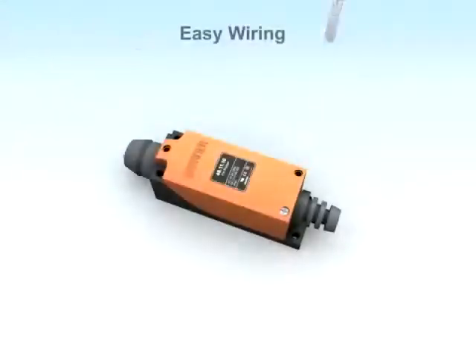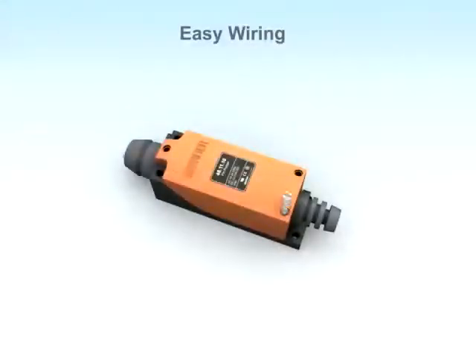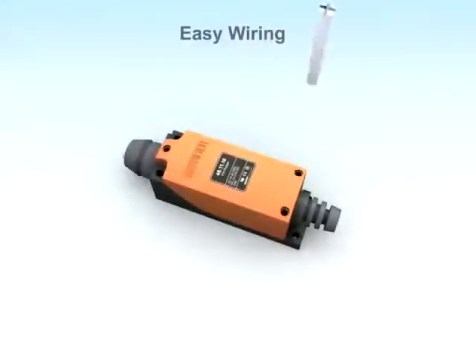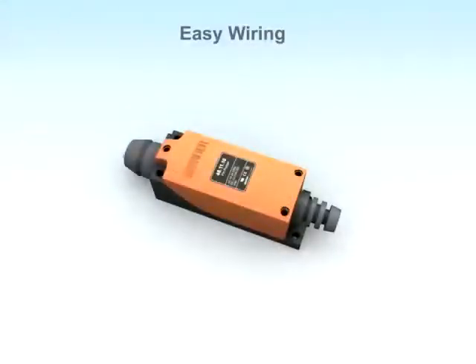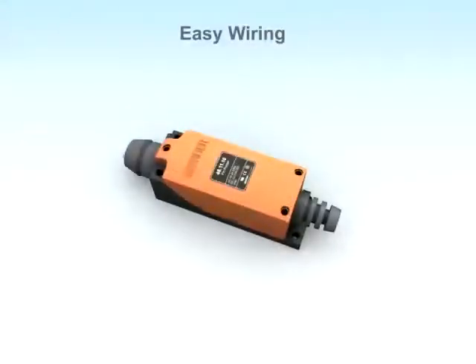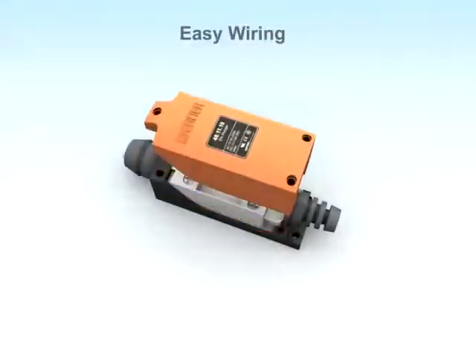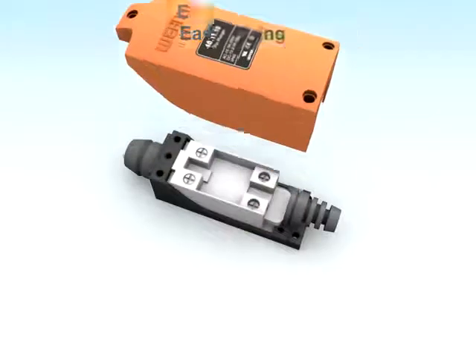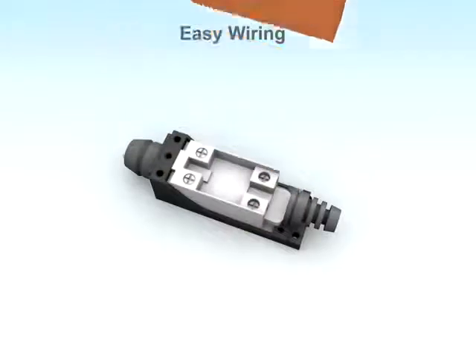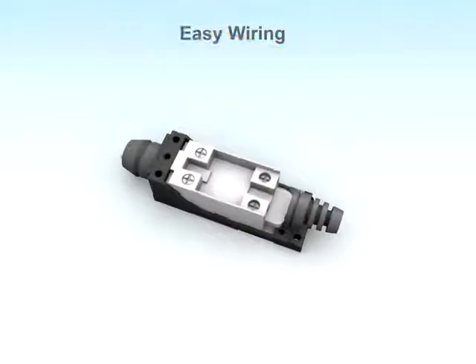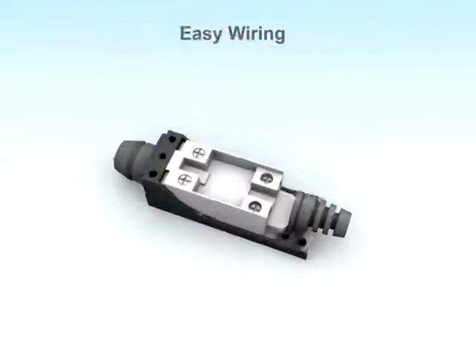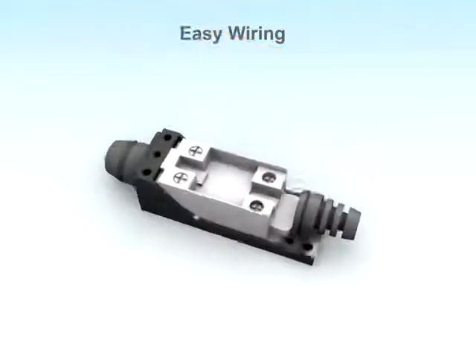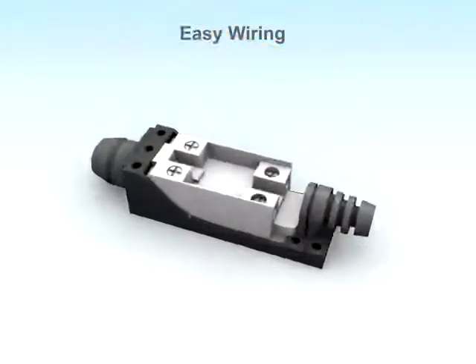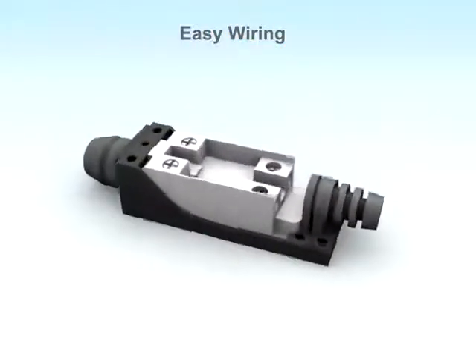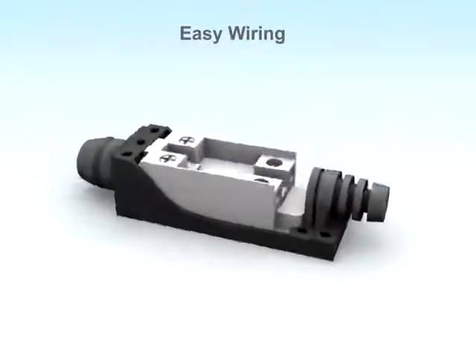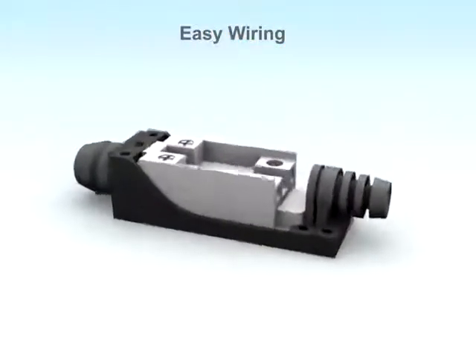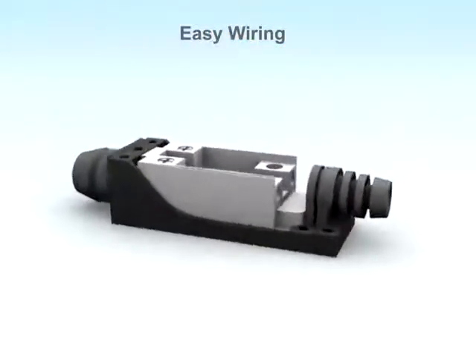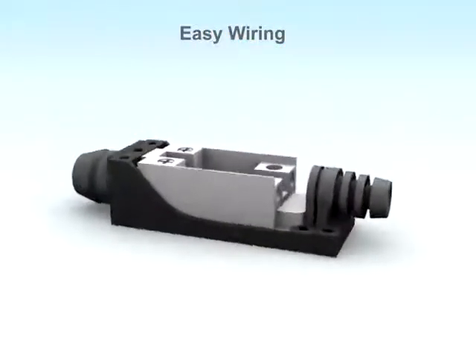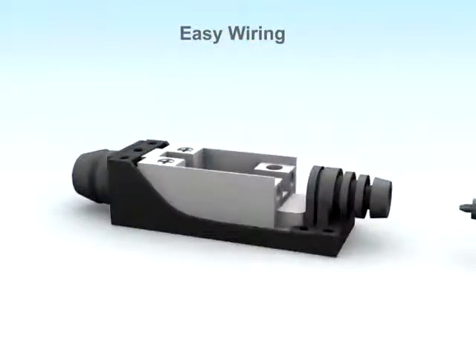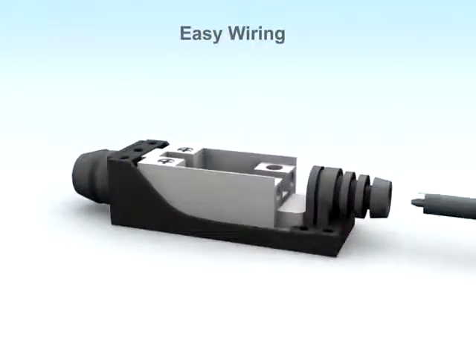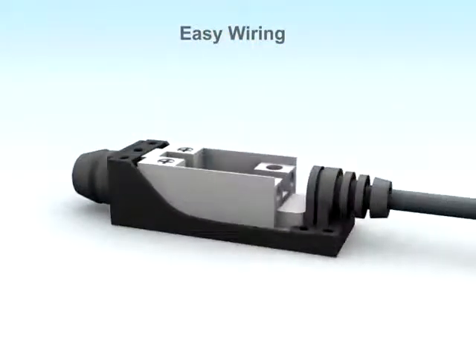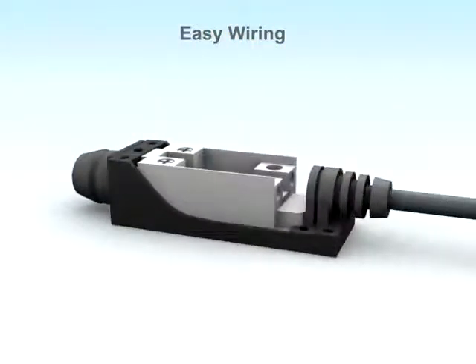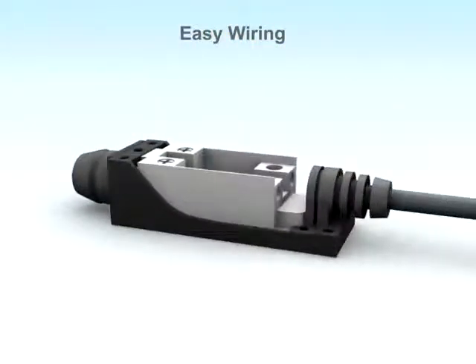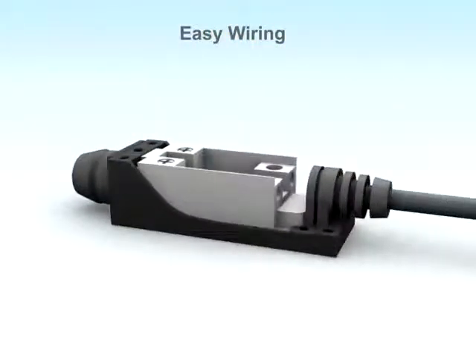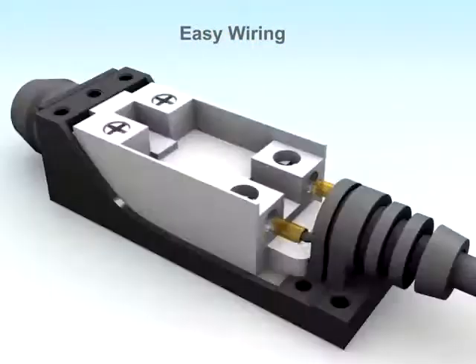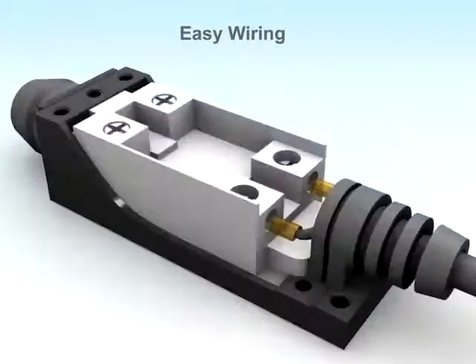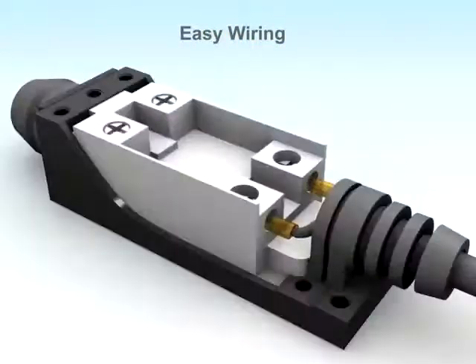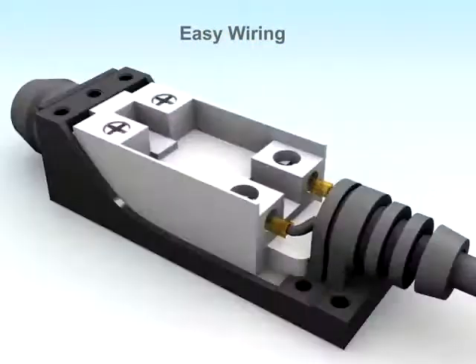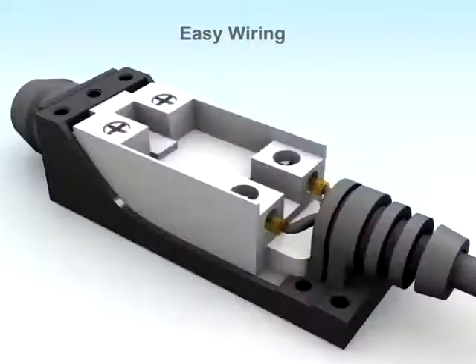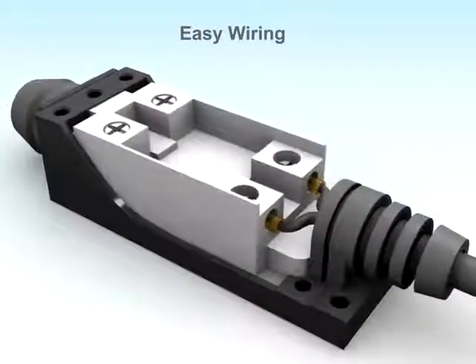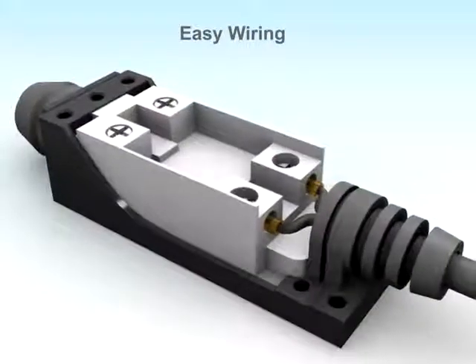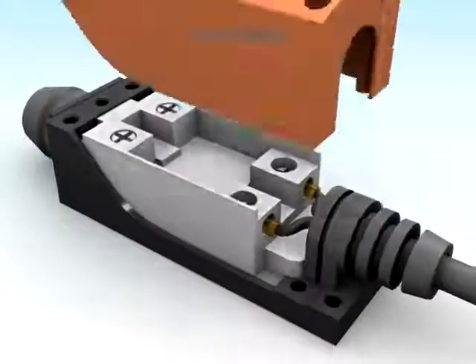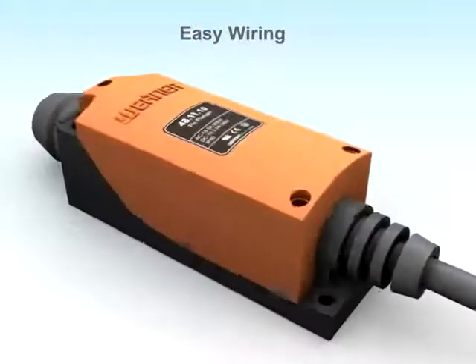Werner limit switches give a flexible wiring system. Just unscrew the cover and fix the wire with ease.